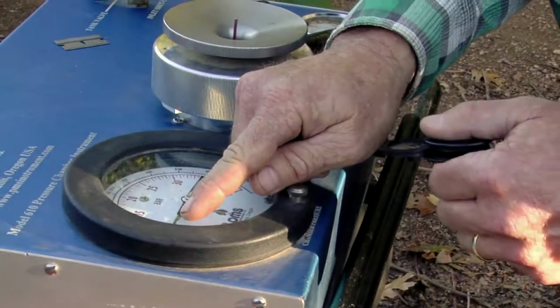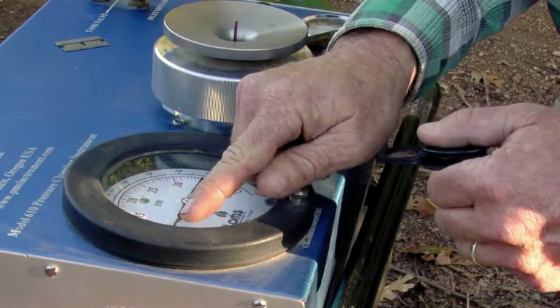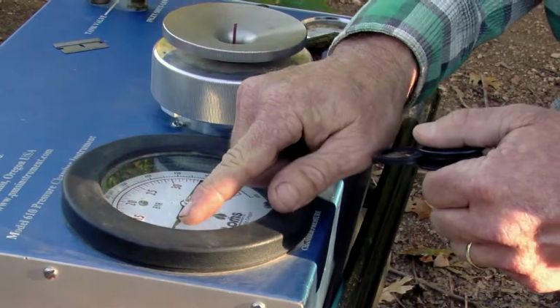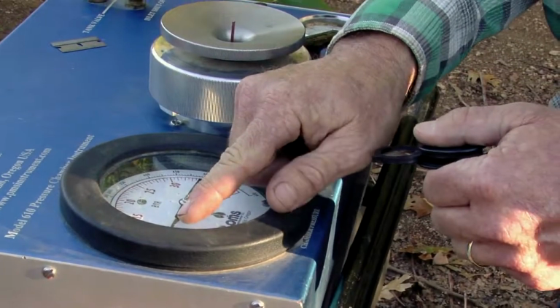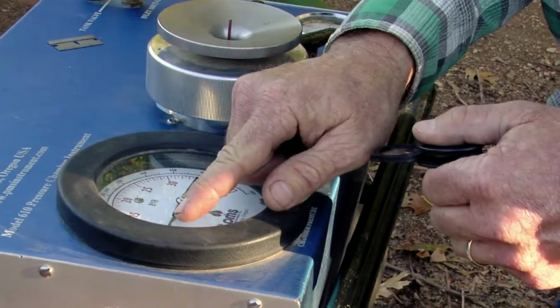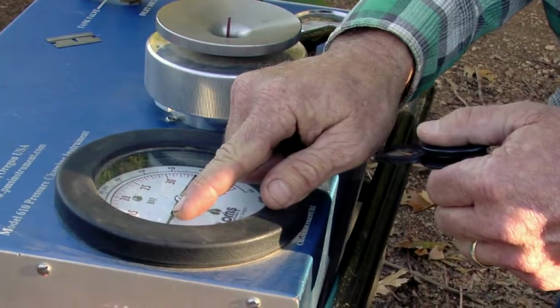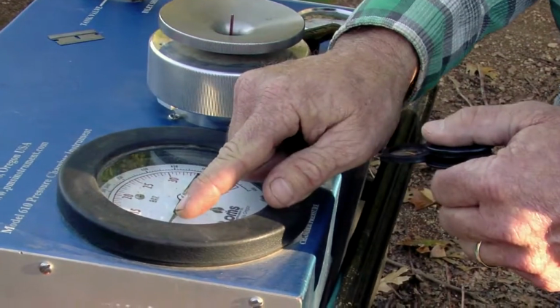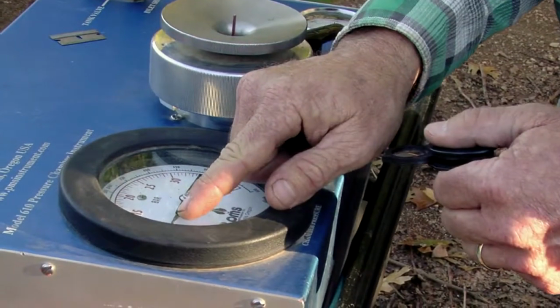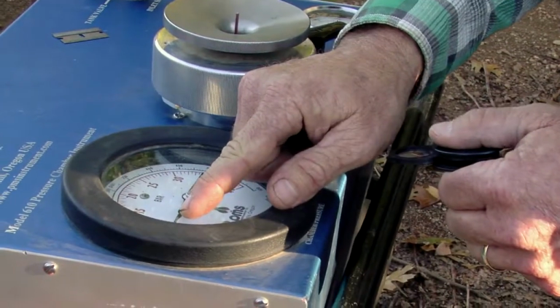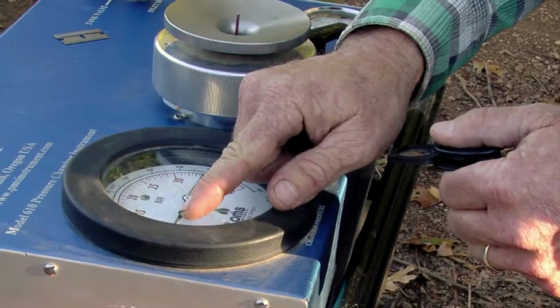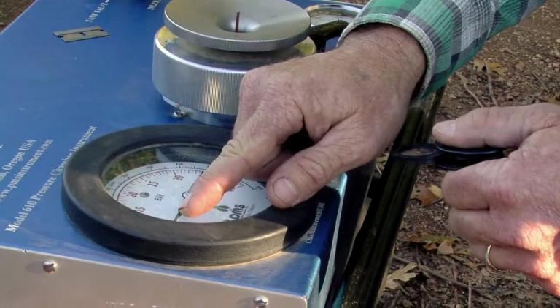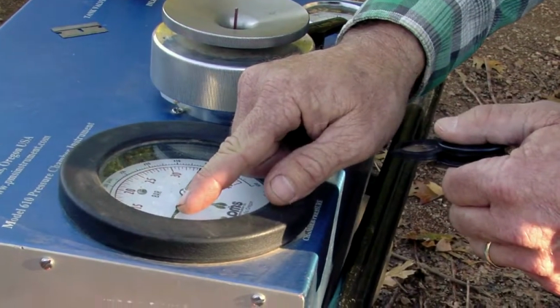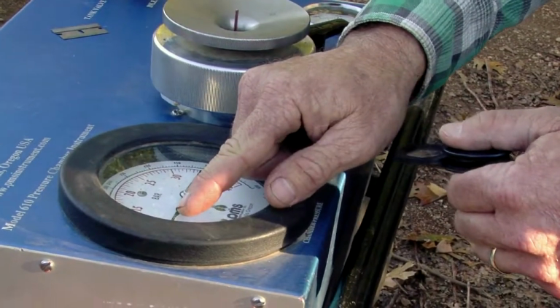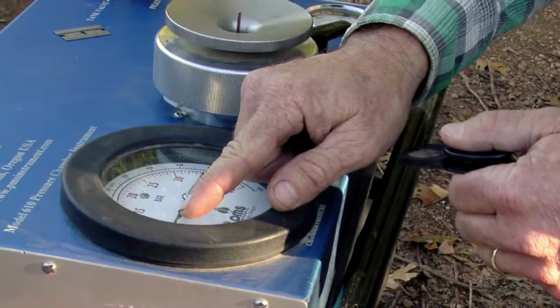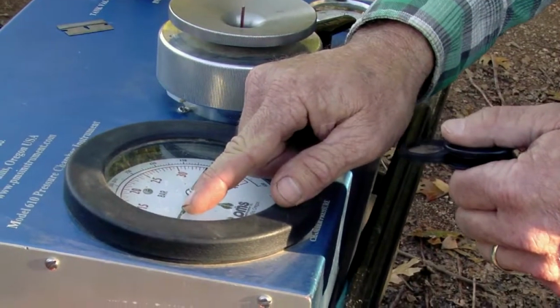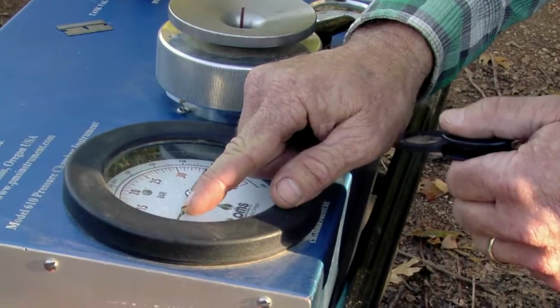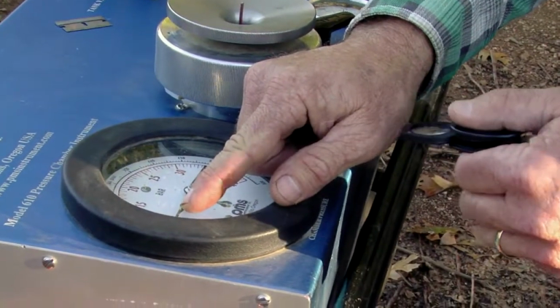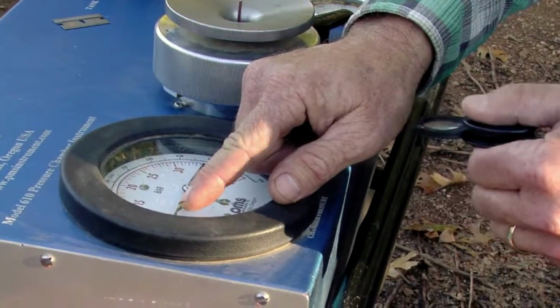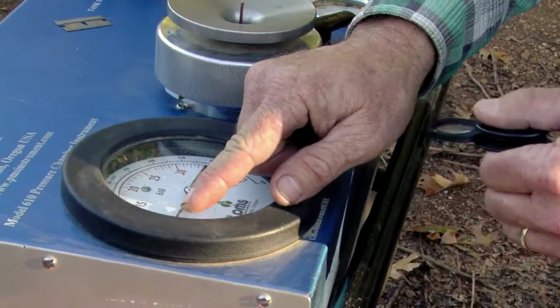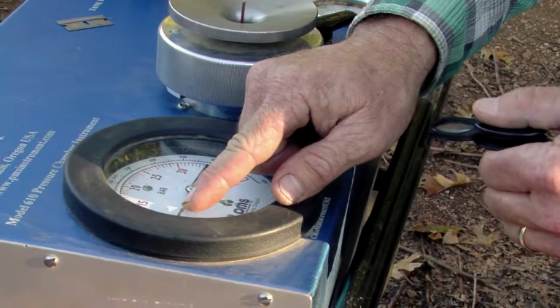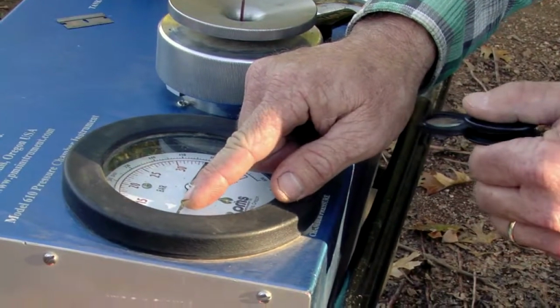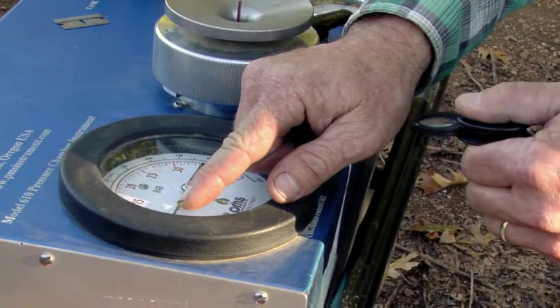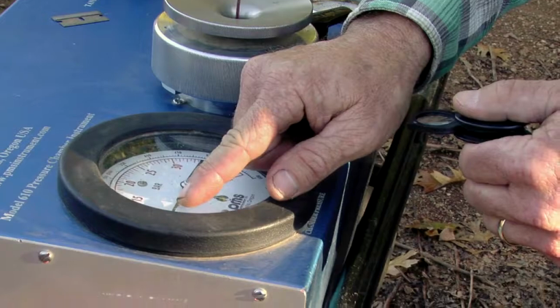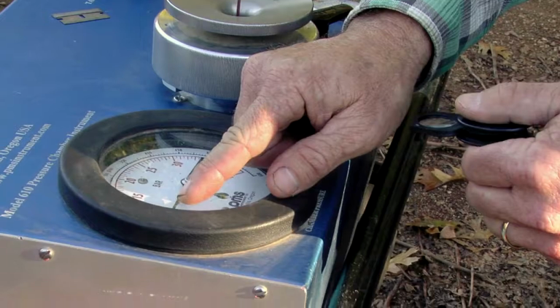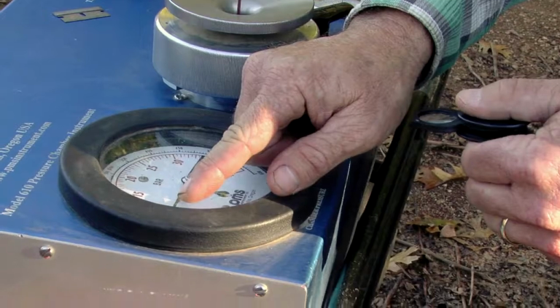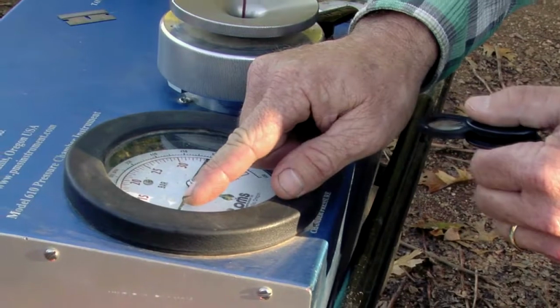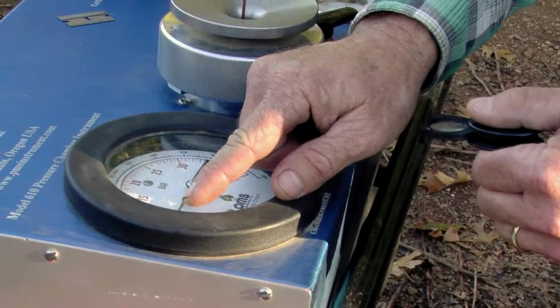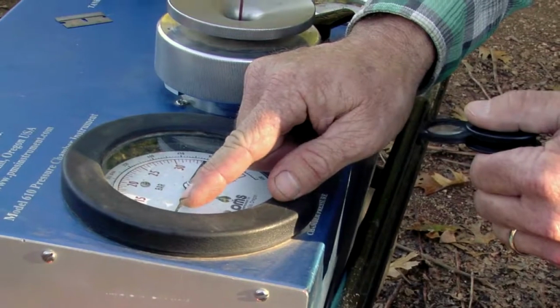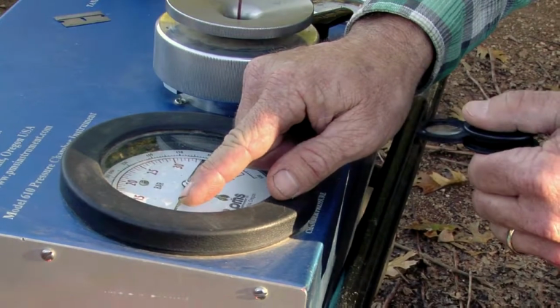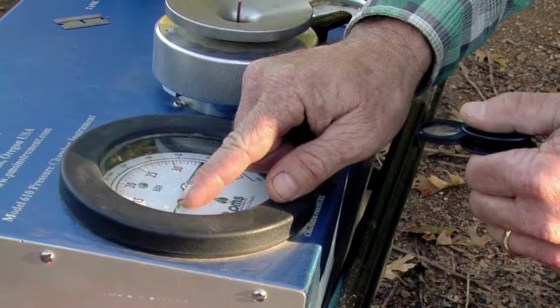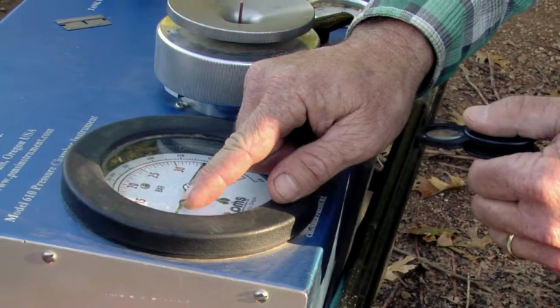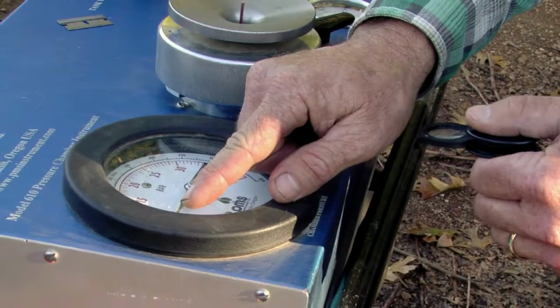And this says it's seven bars of tension within the tissue of that vine.